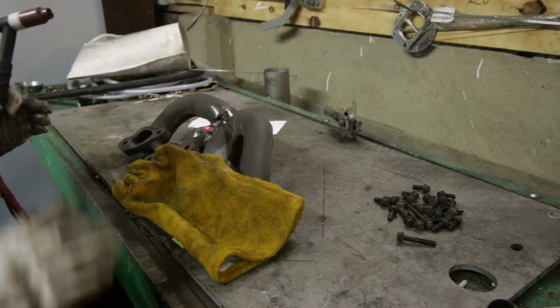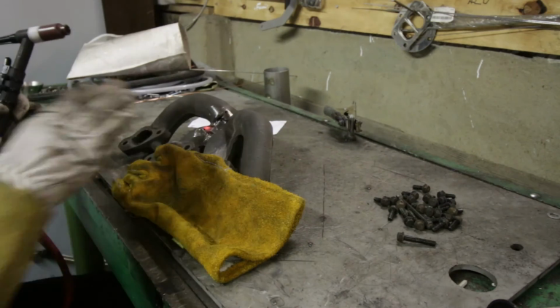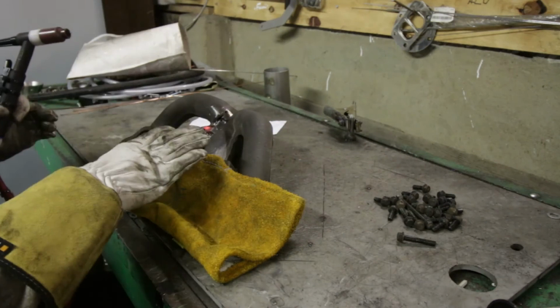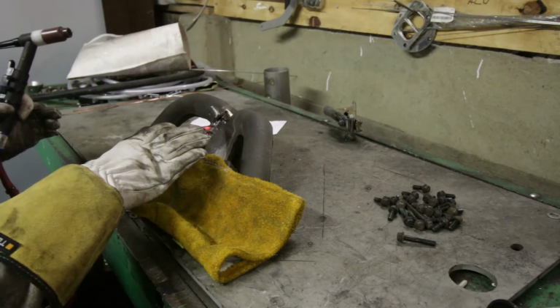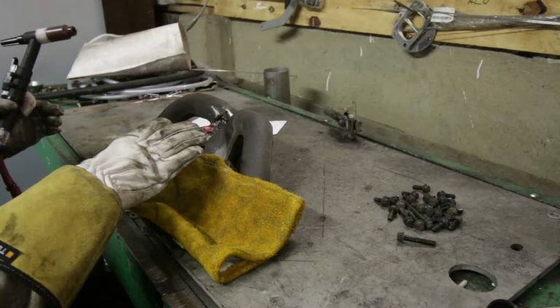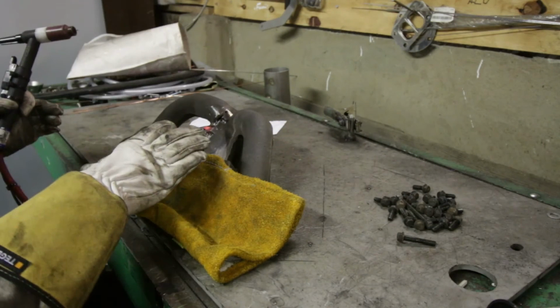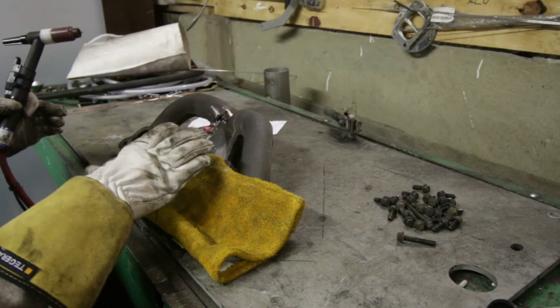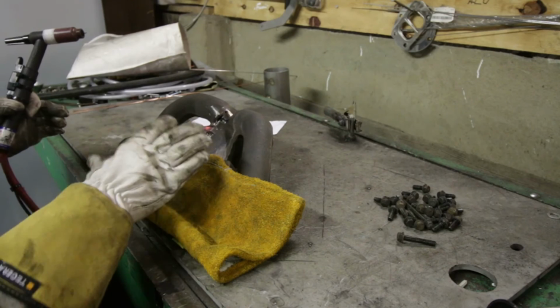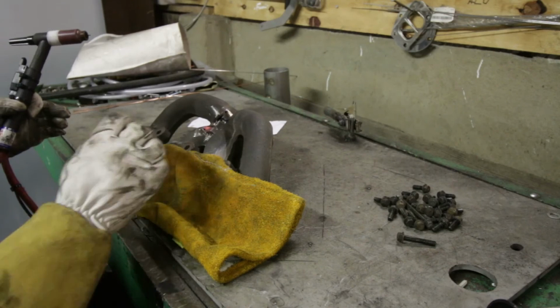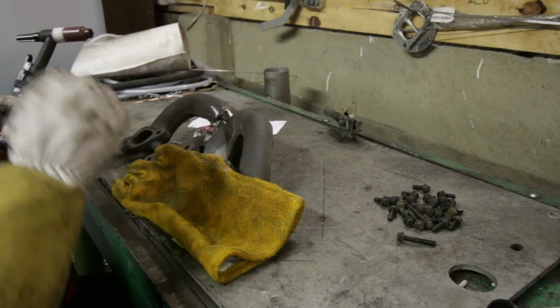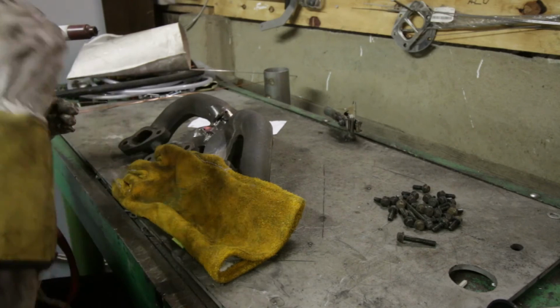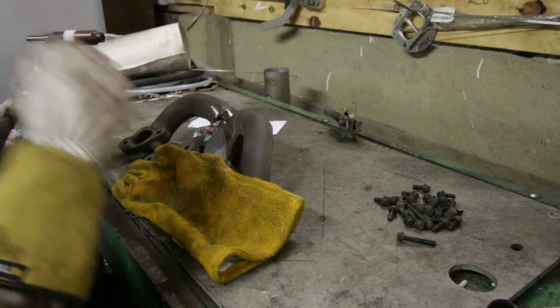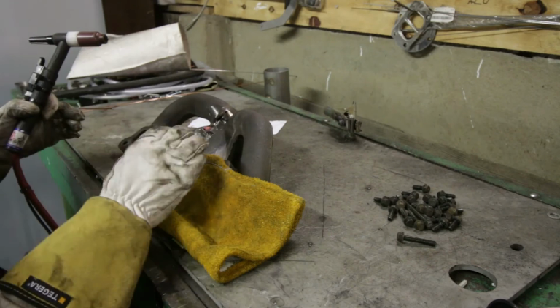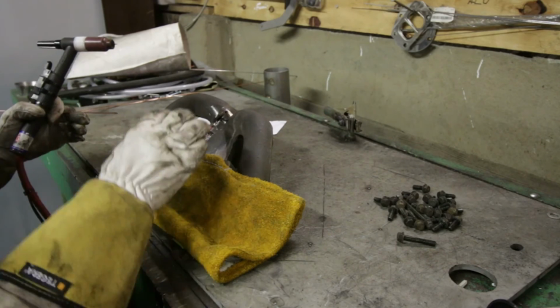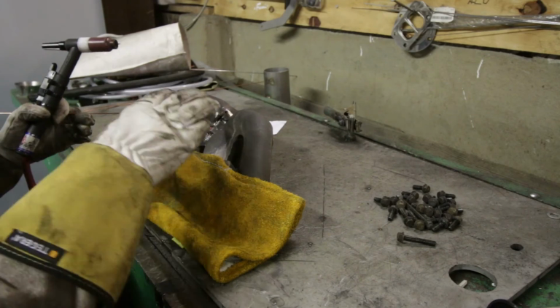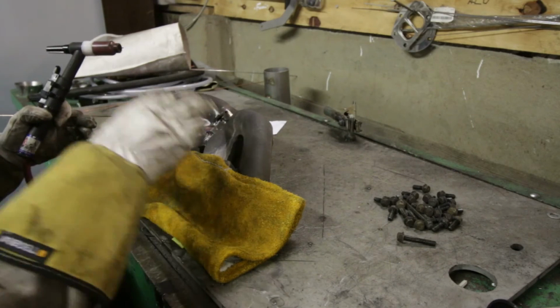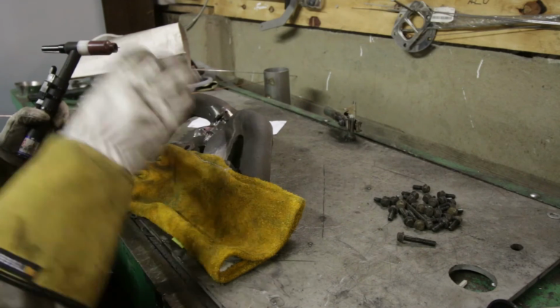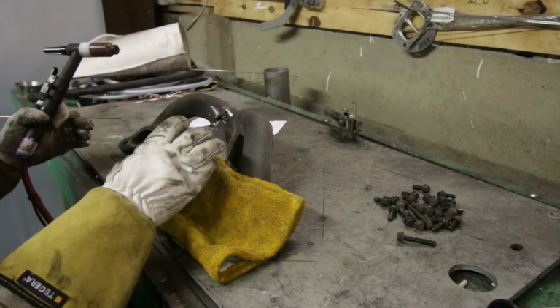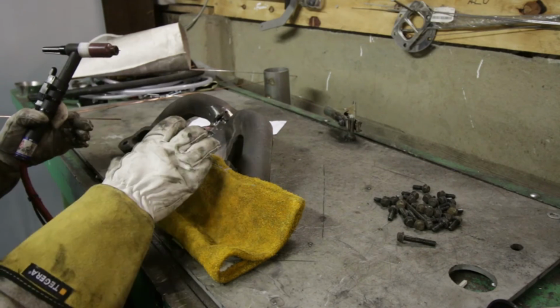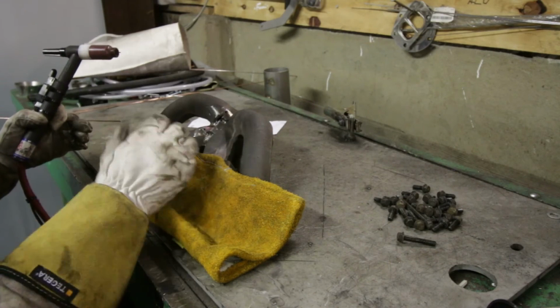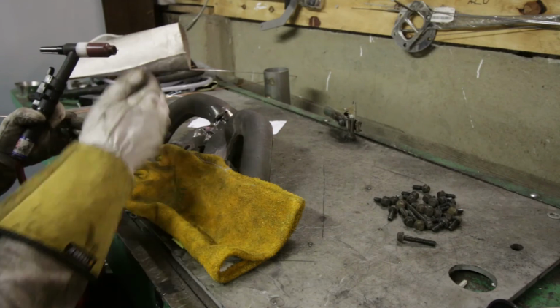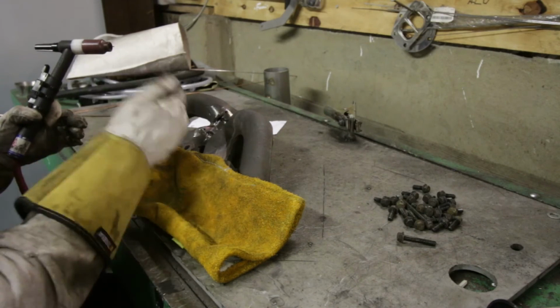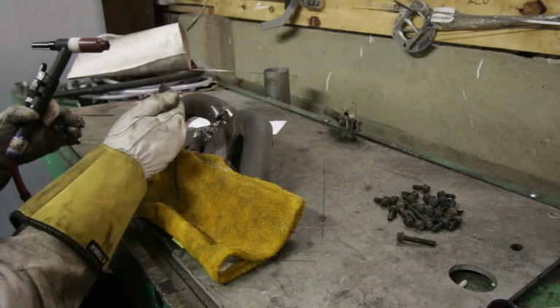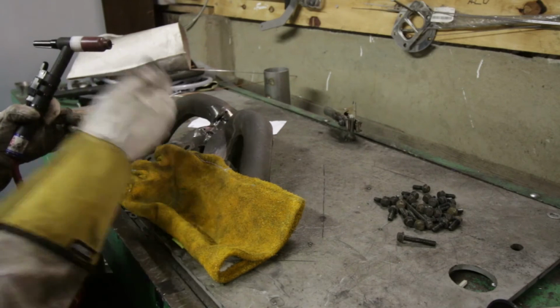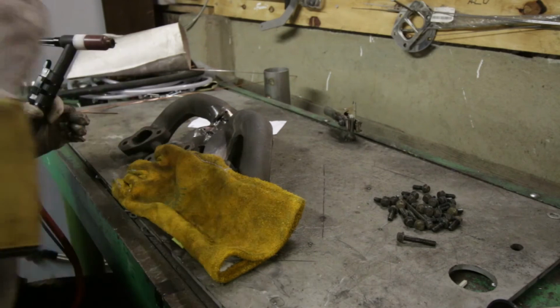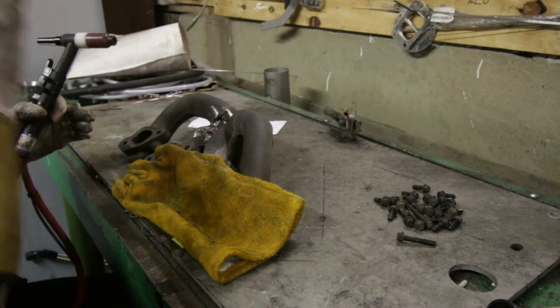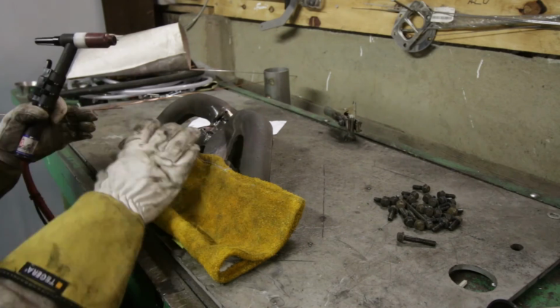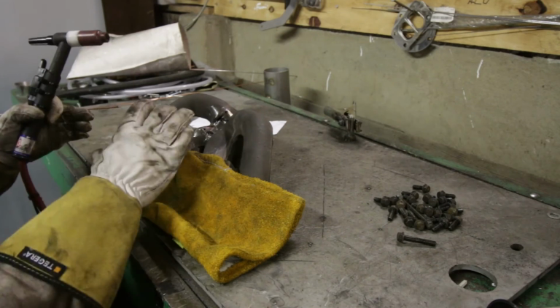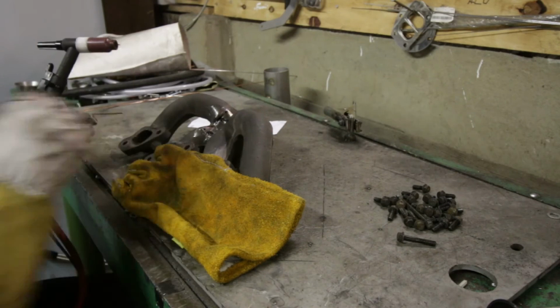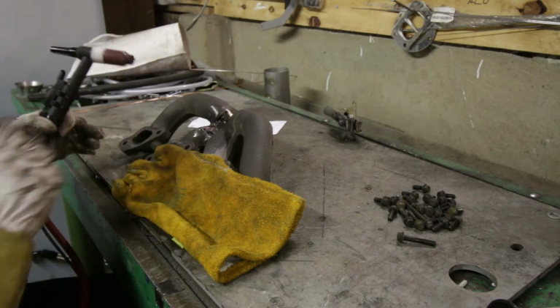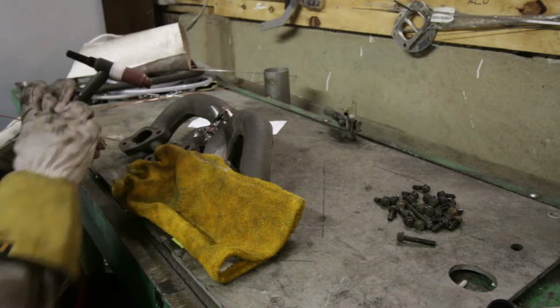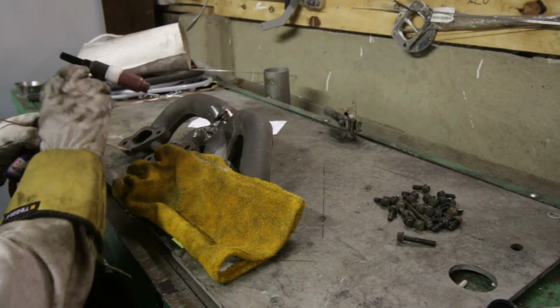The best thing about it is that you don't need to weld it that hot, because the material is already flaming hot right now.